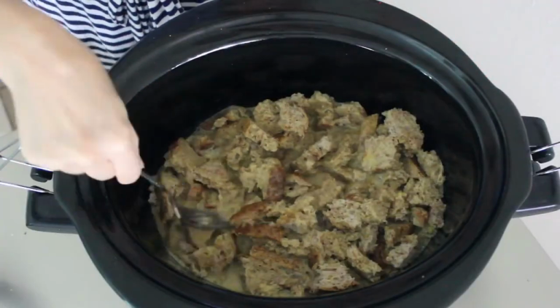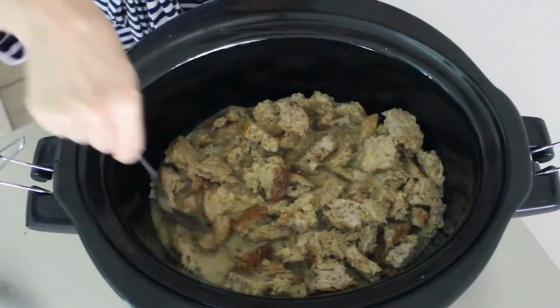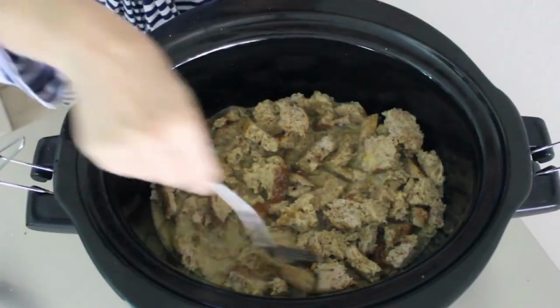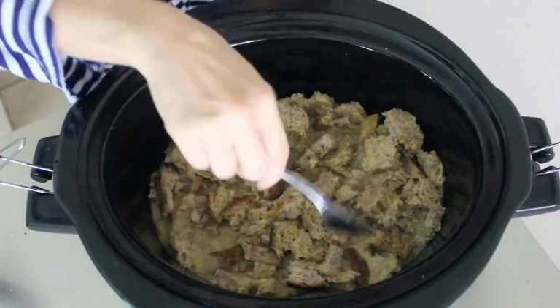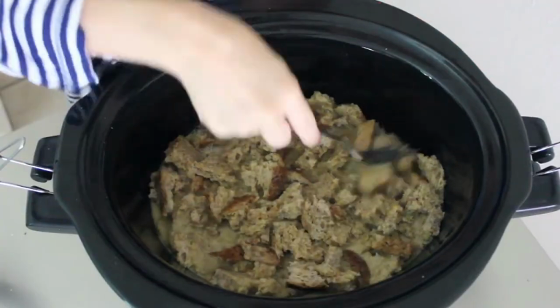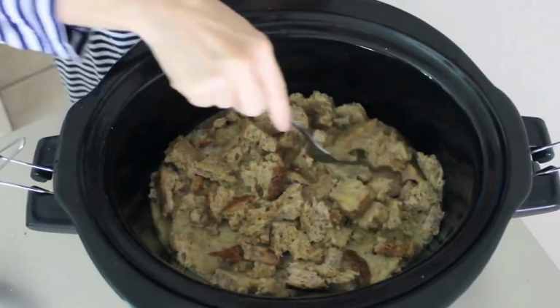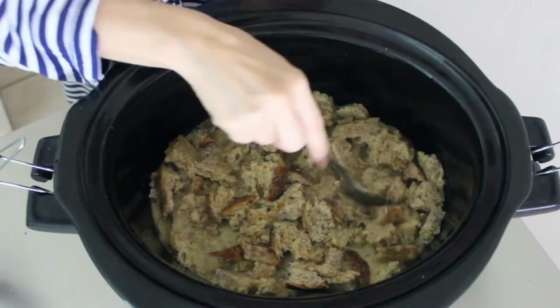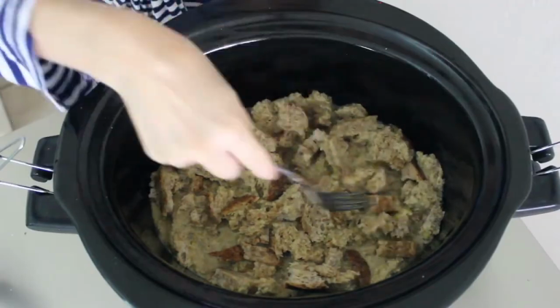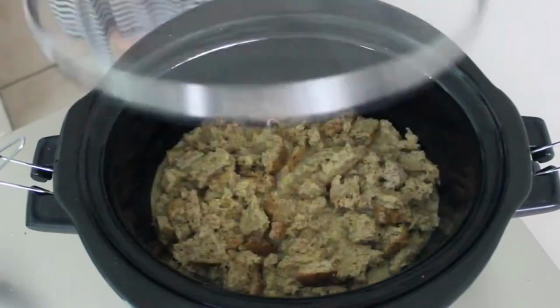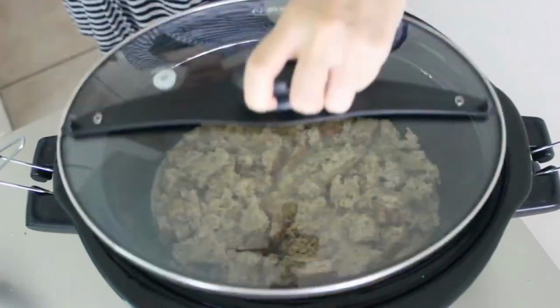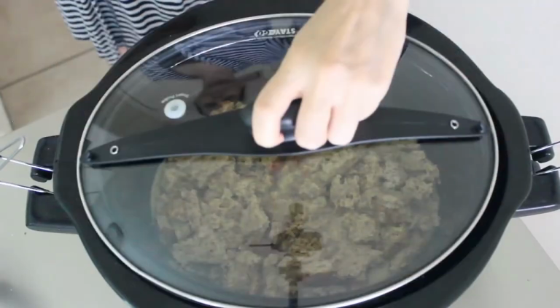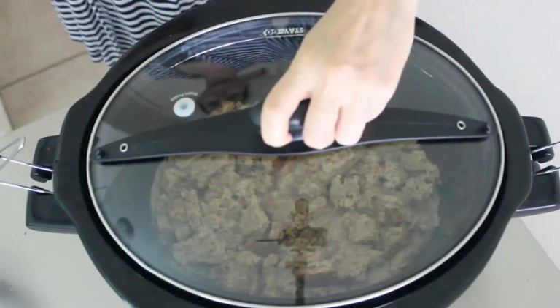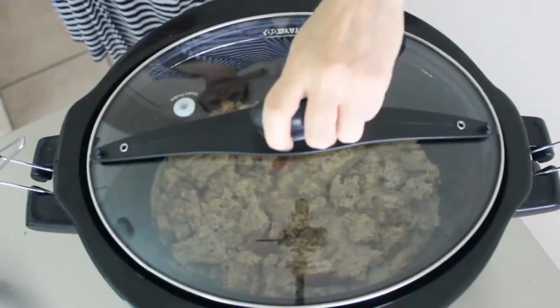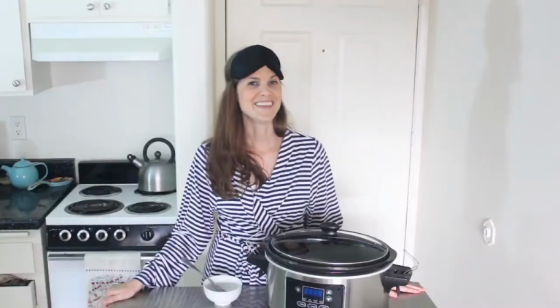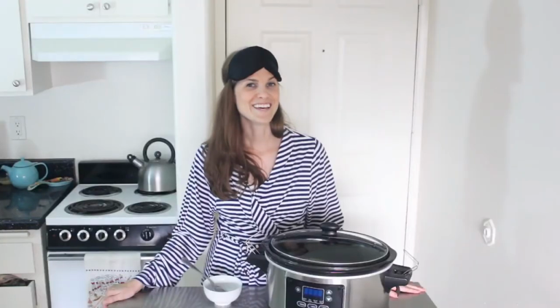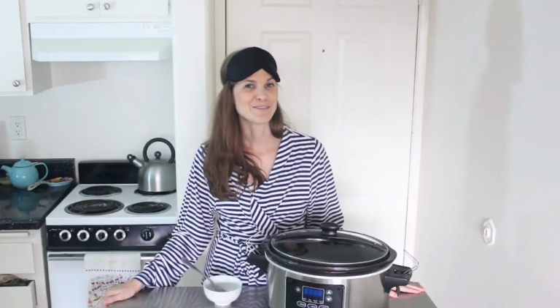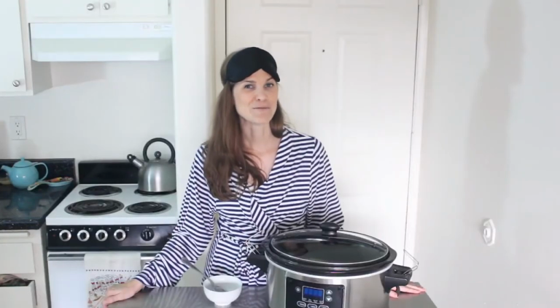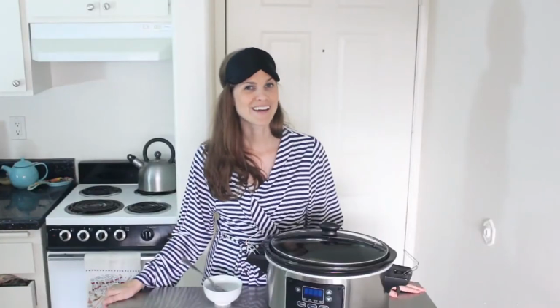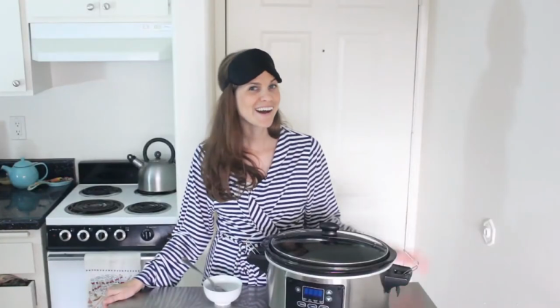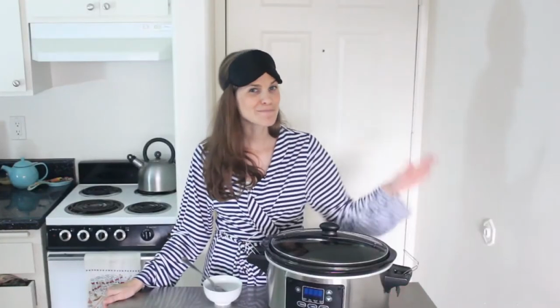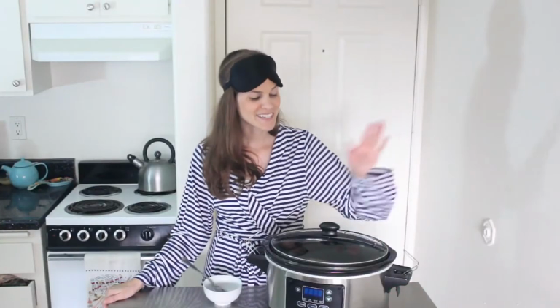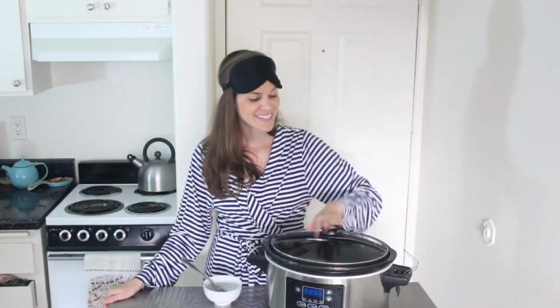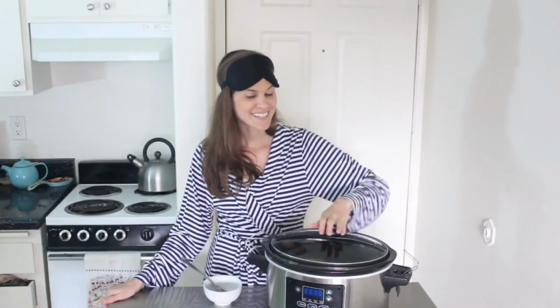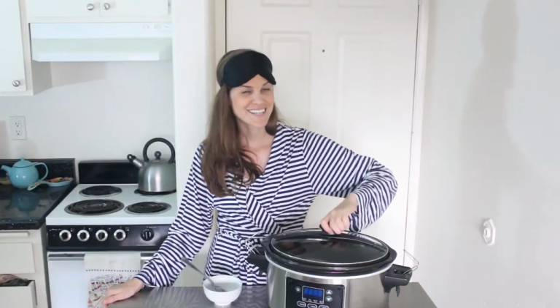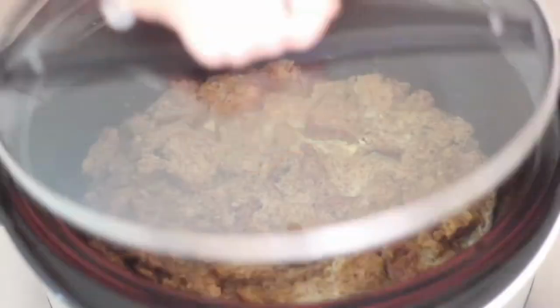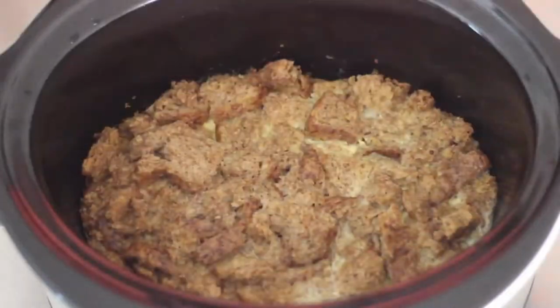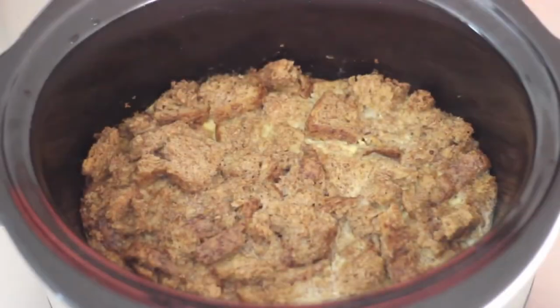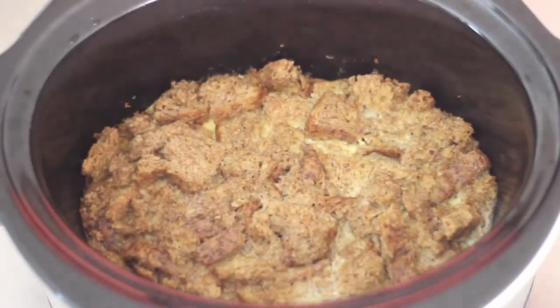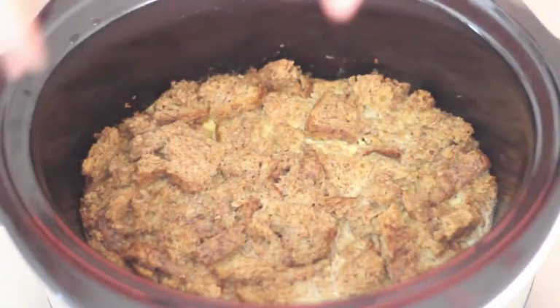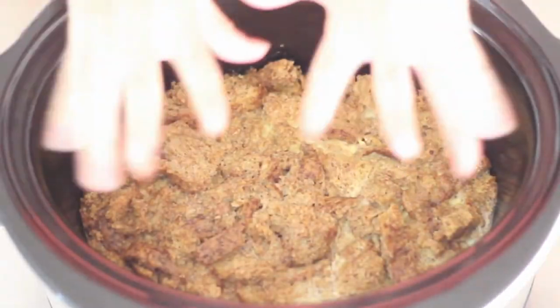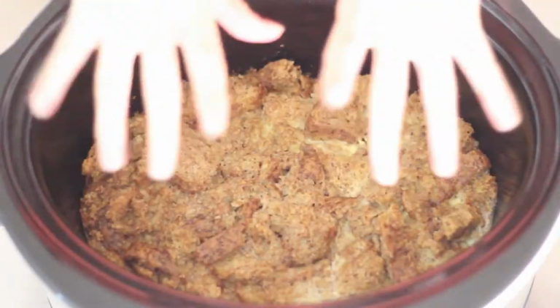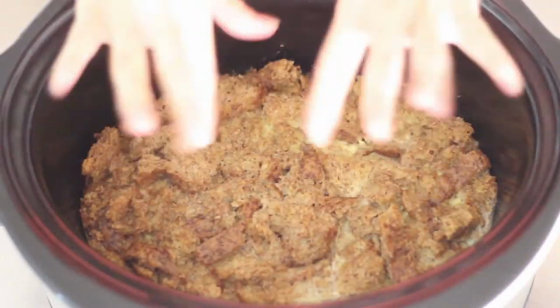Cover and turn on warm for 8 hours. And then when you wake up, you are ready to enjoy.